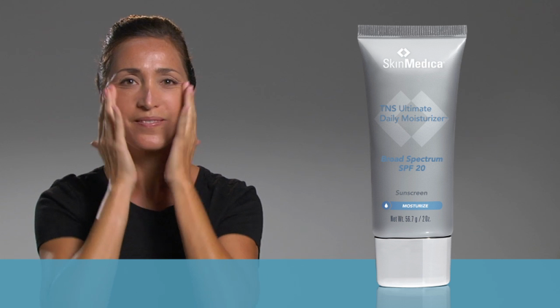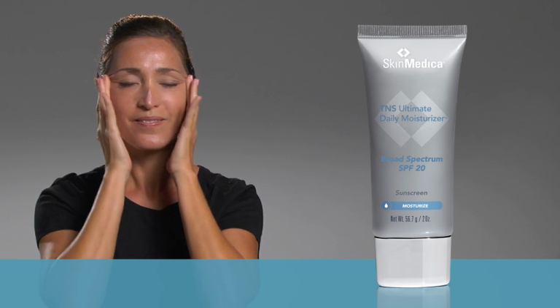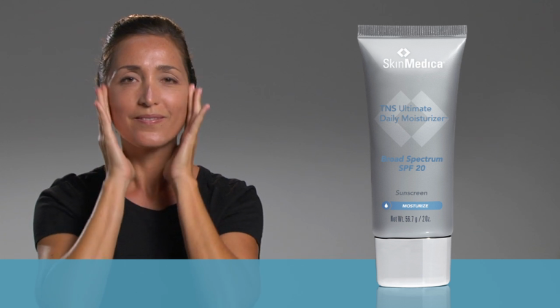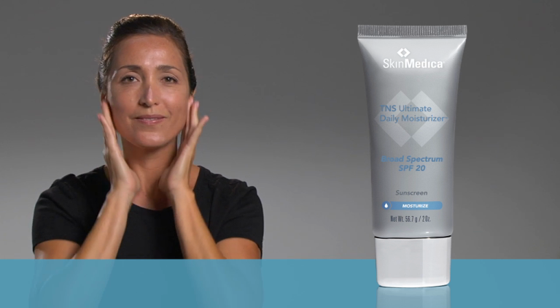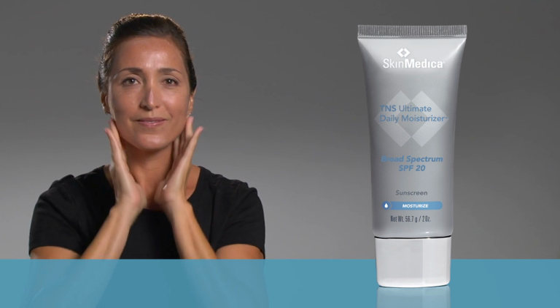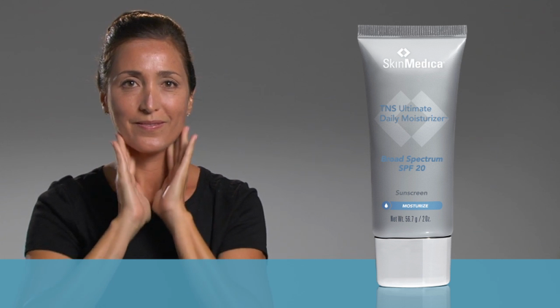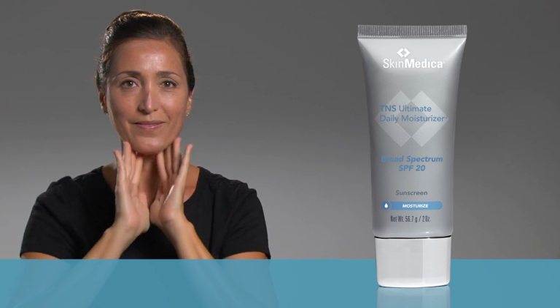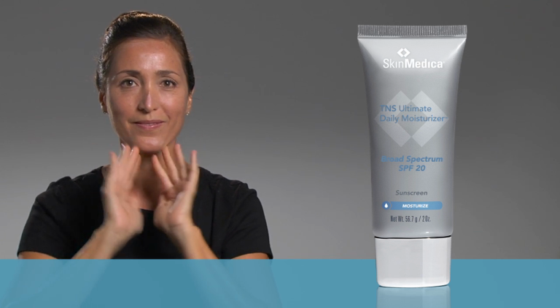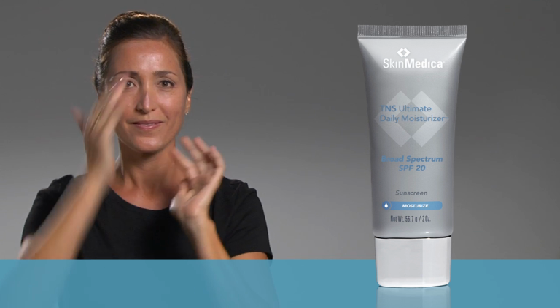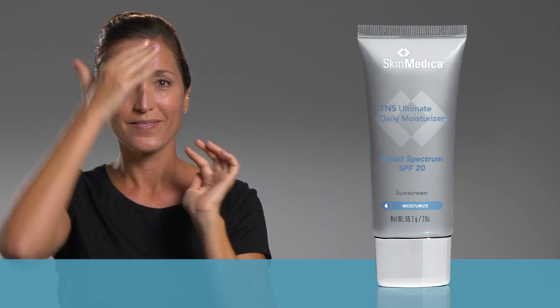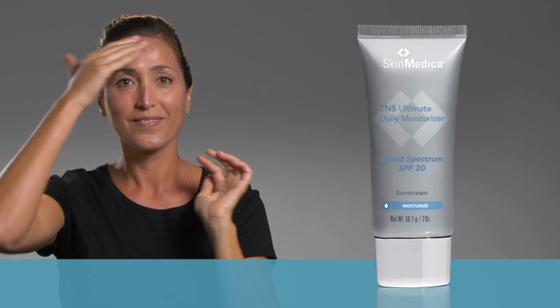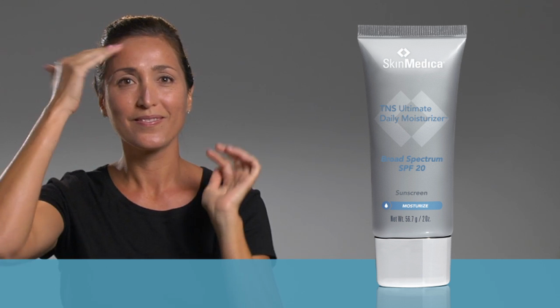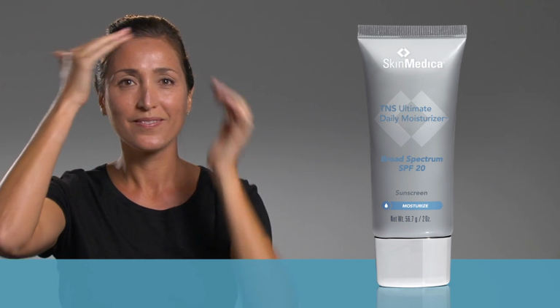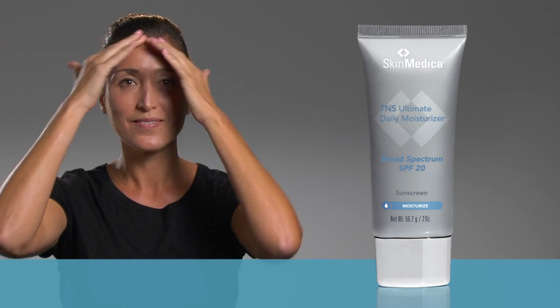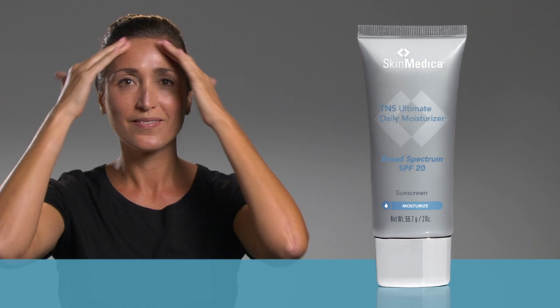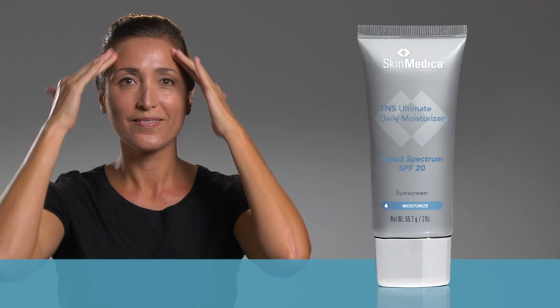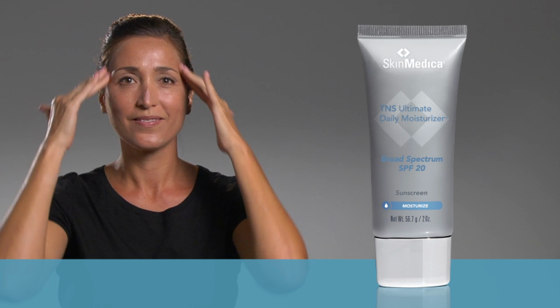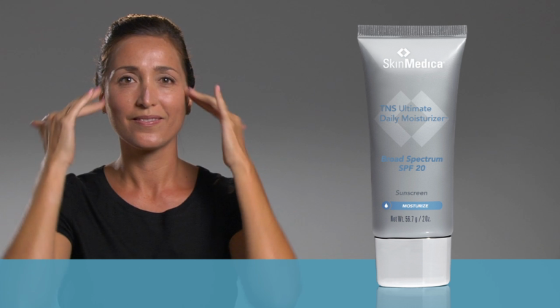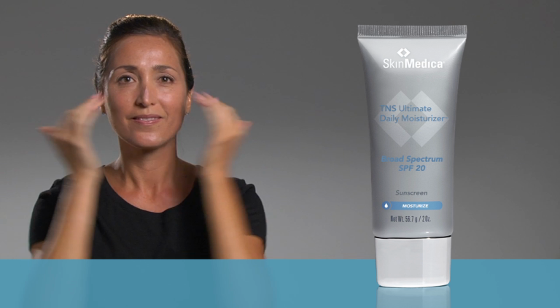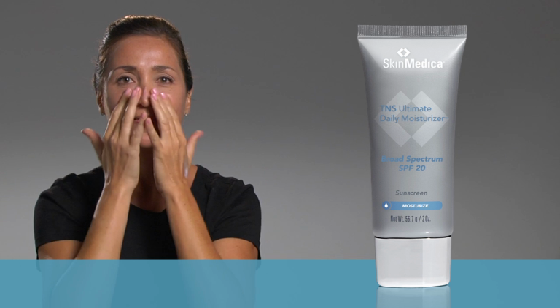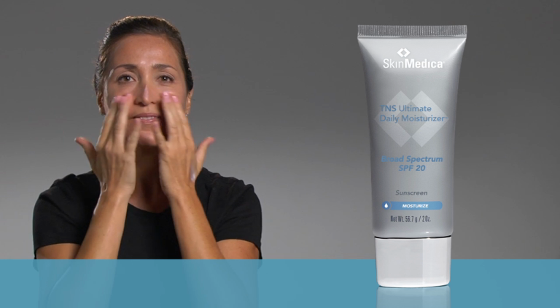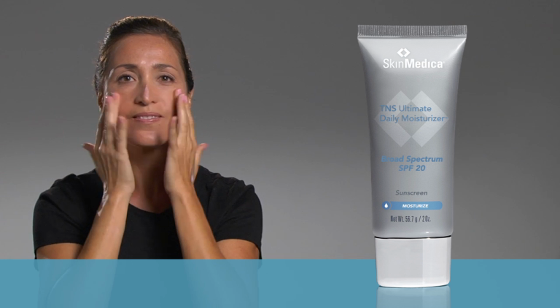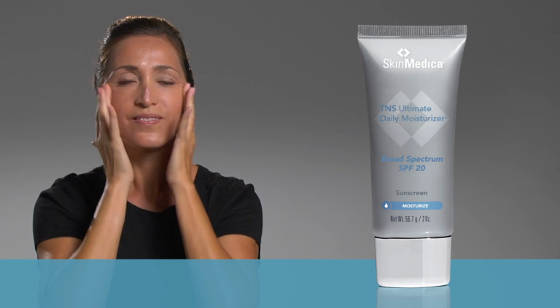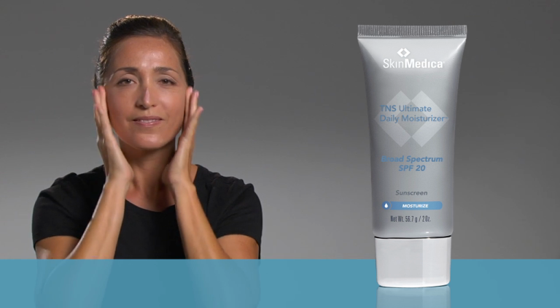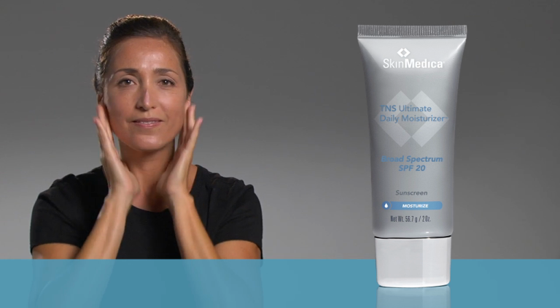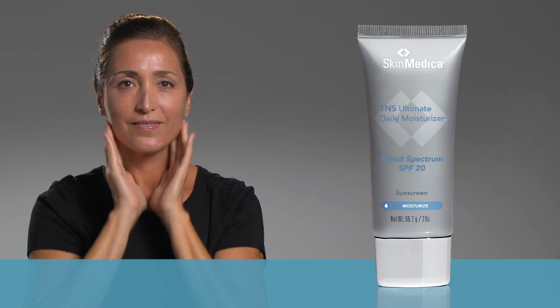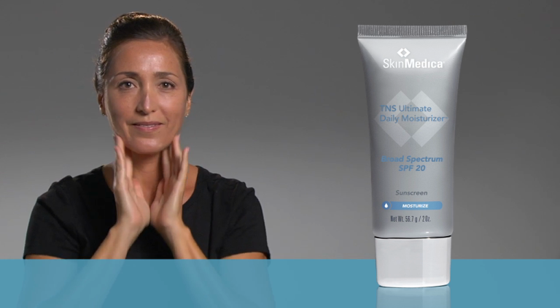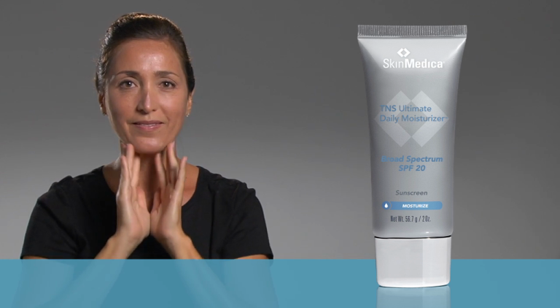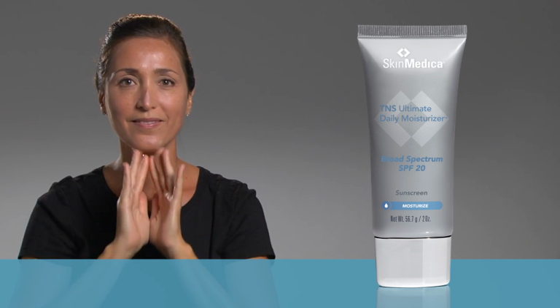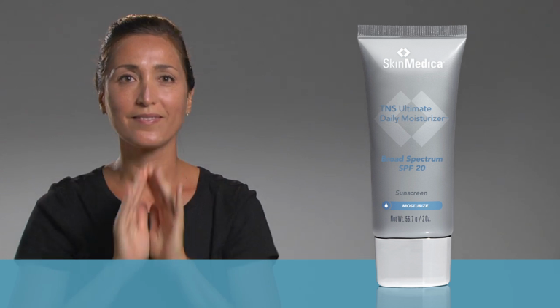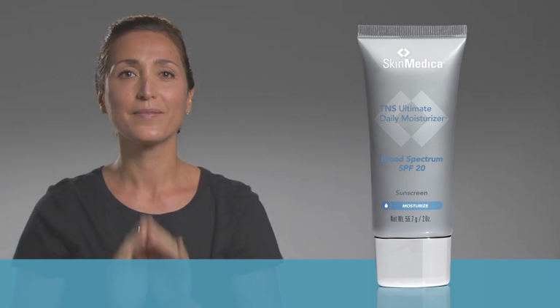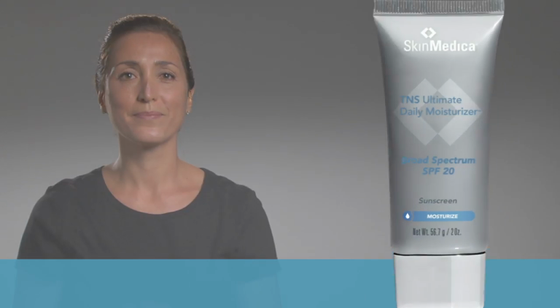You'll want to apply TNS Ultimate Daily Moisturizer with SPF20 as everyday protection from normal sun exposure. But if you plan to be in the sun for a prolonged period of time, use a sunscreen with a higher SPF.